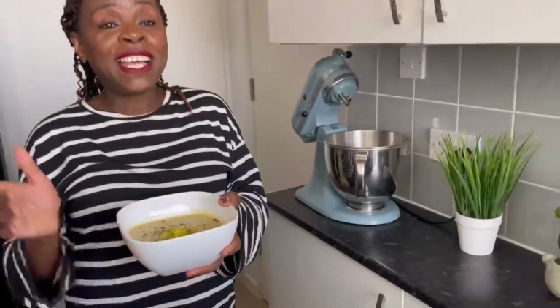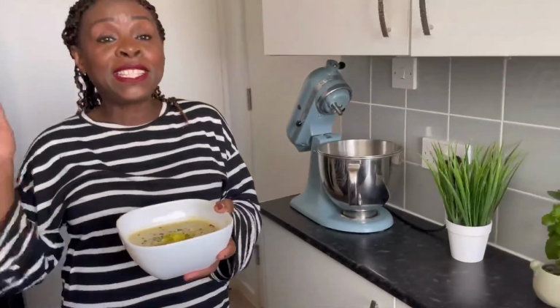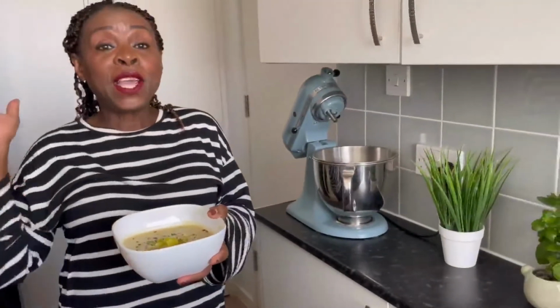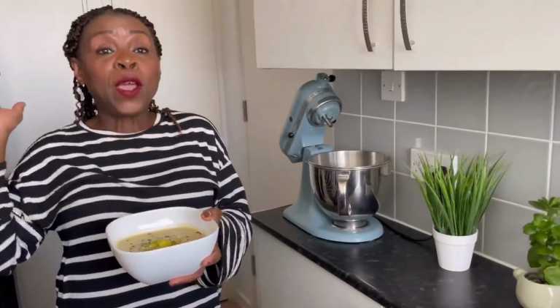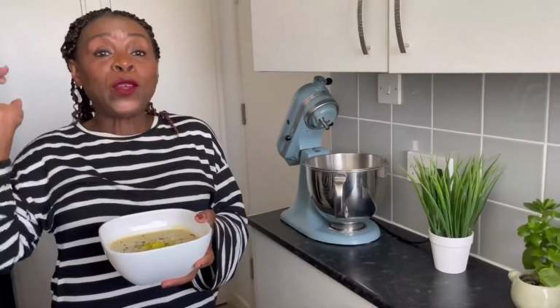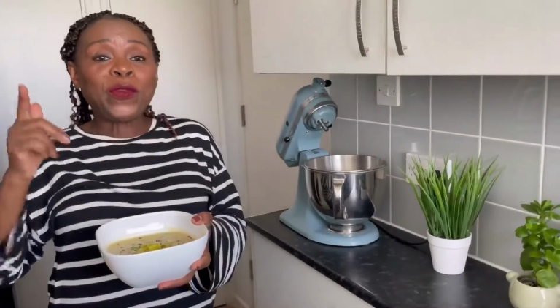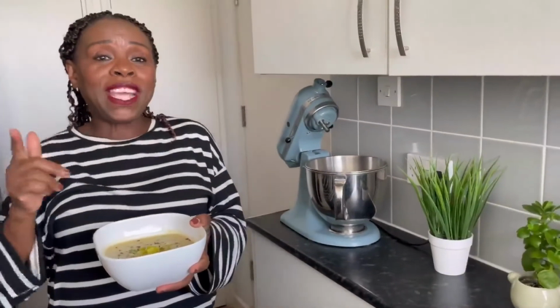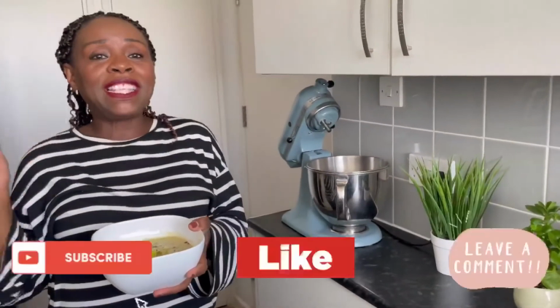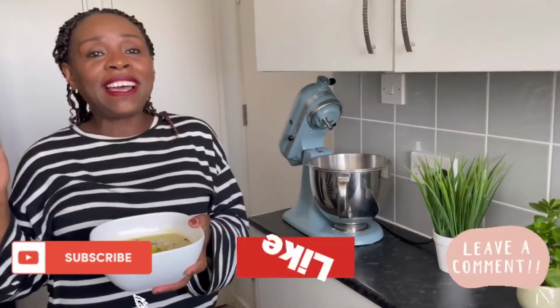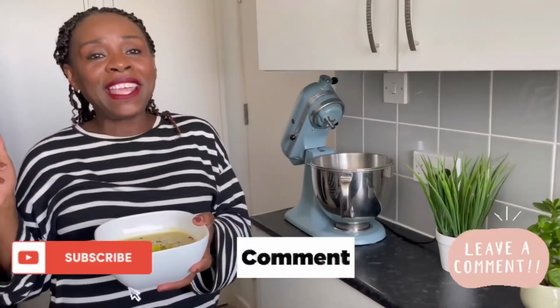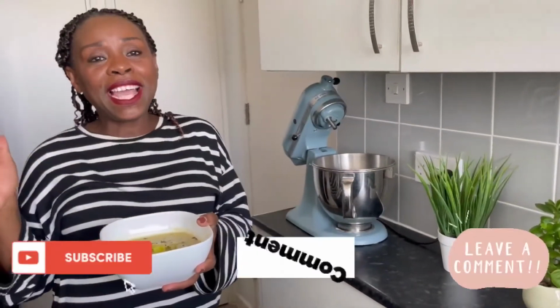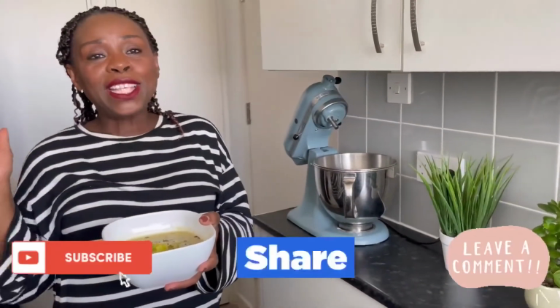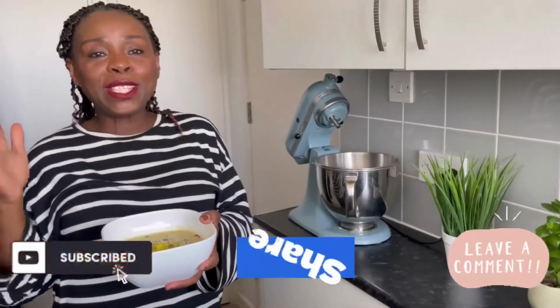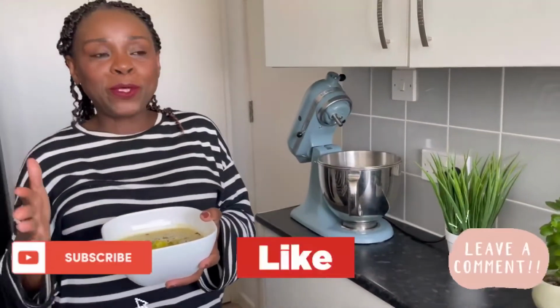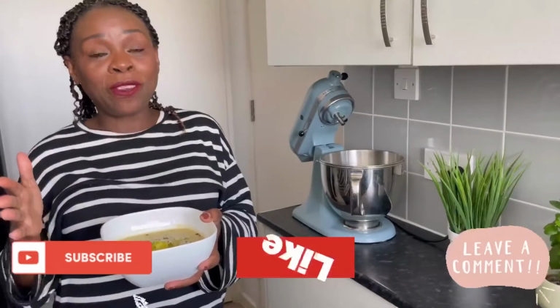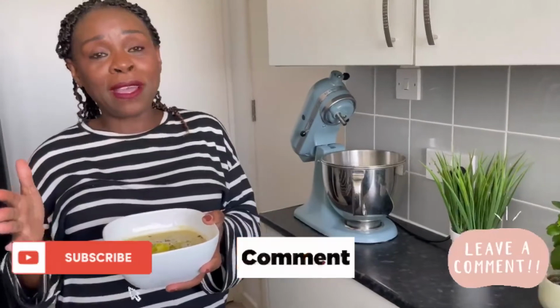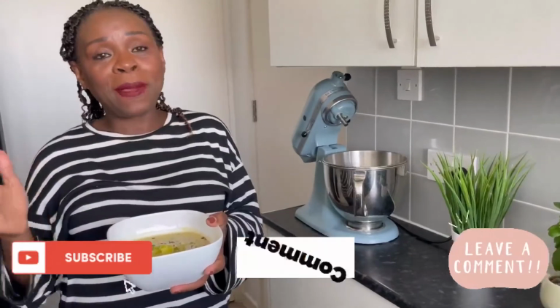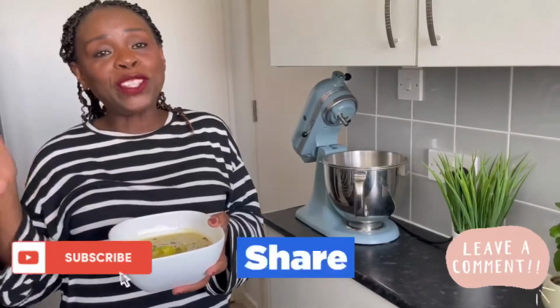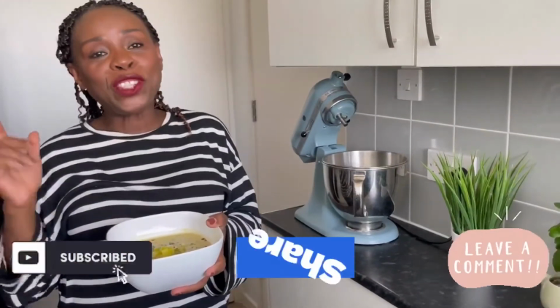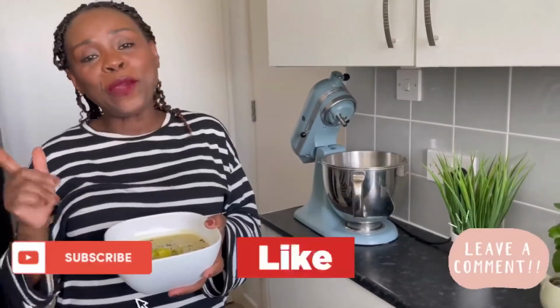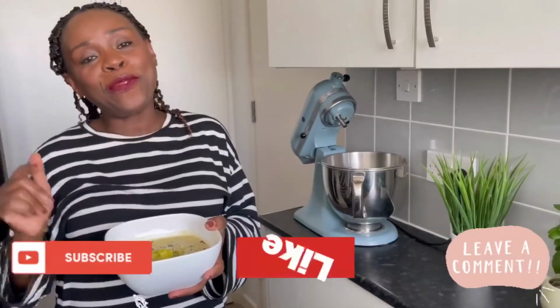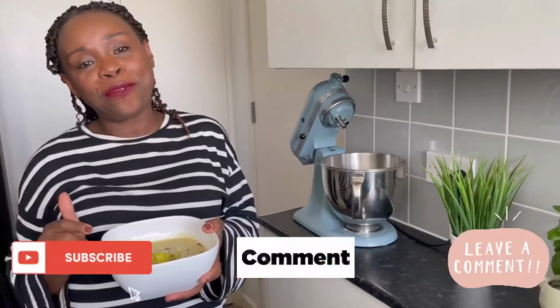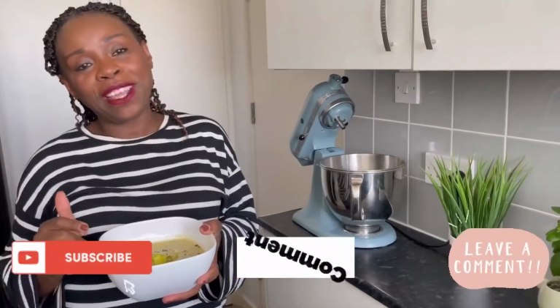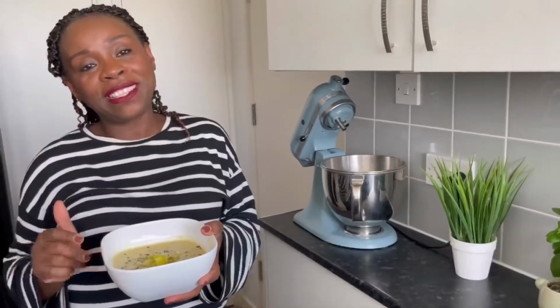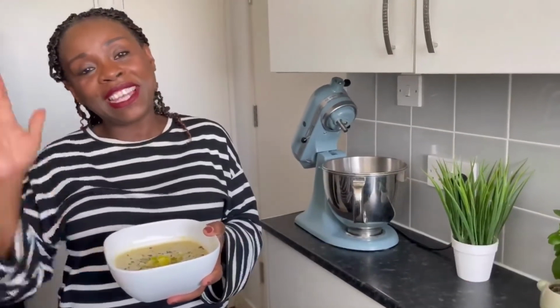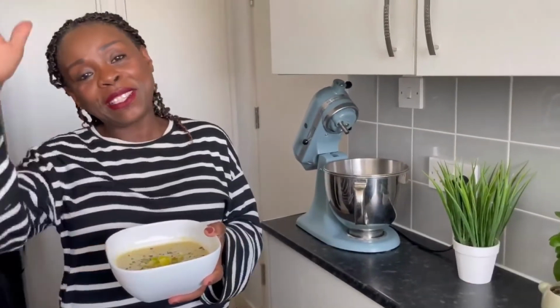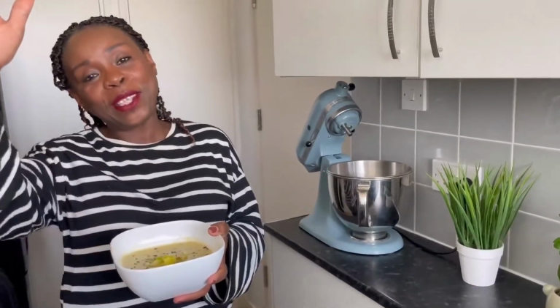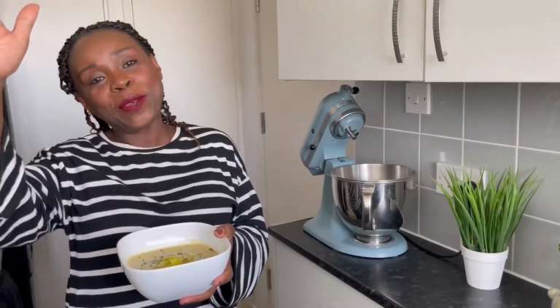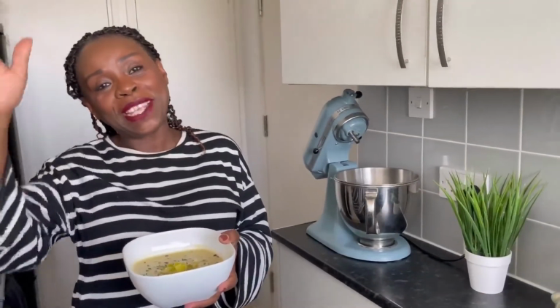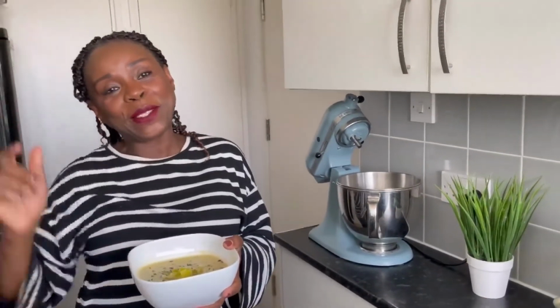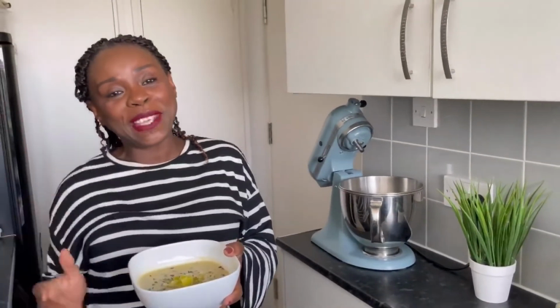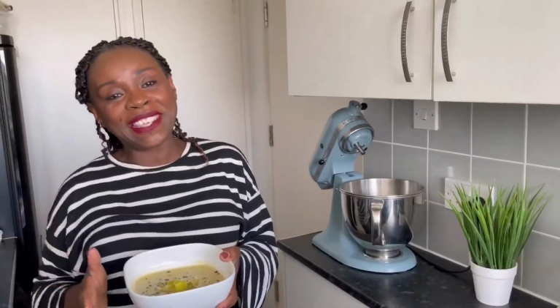Guys, don't forget to like, subscribe and share with your friends, and I'll see you all next week.